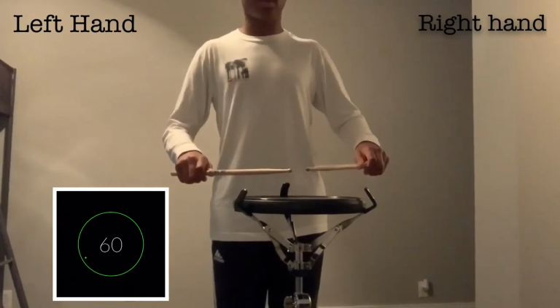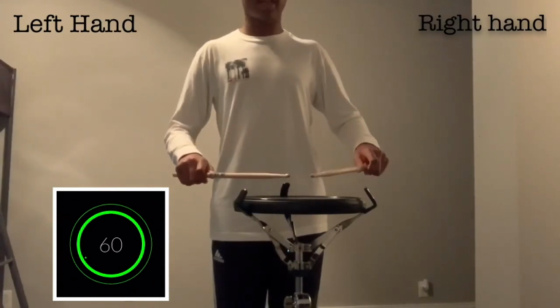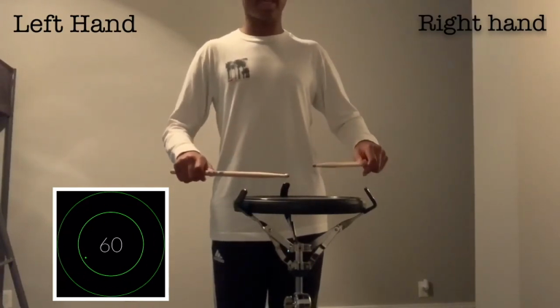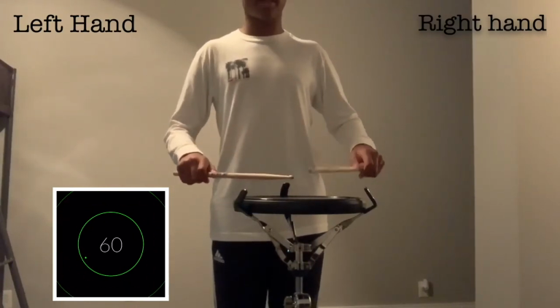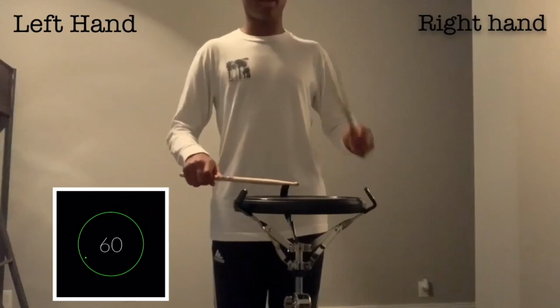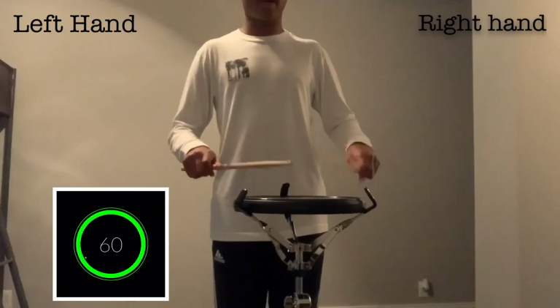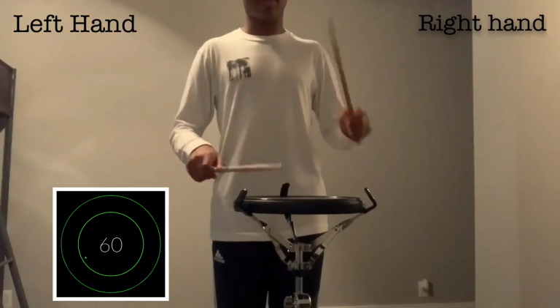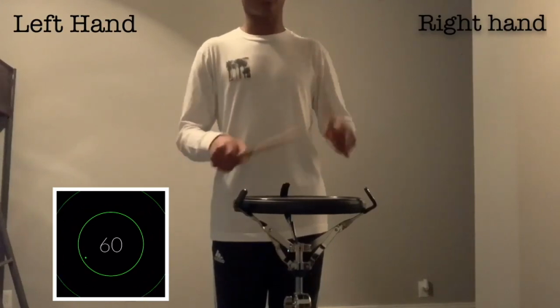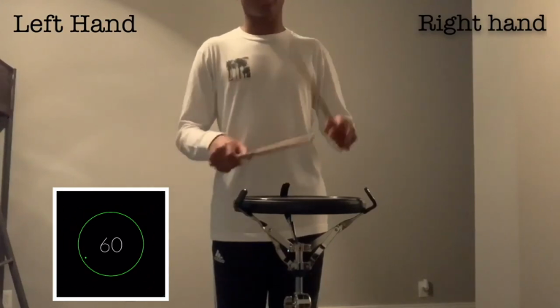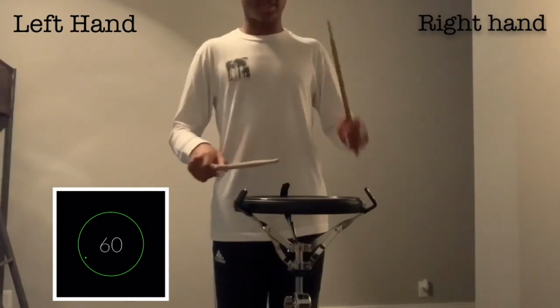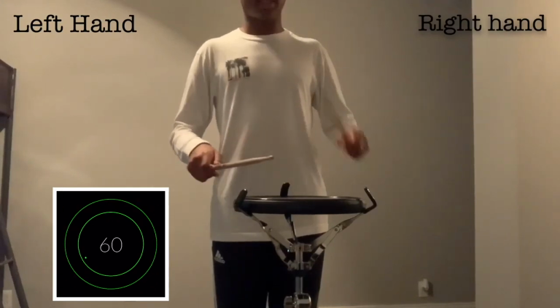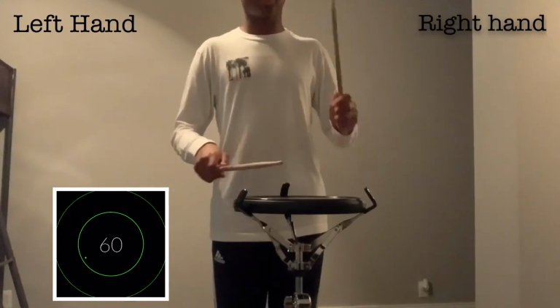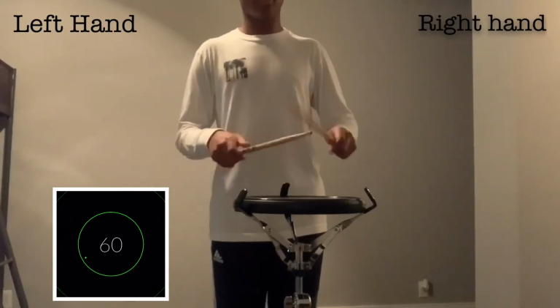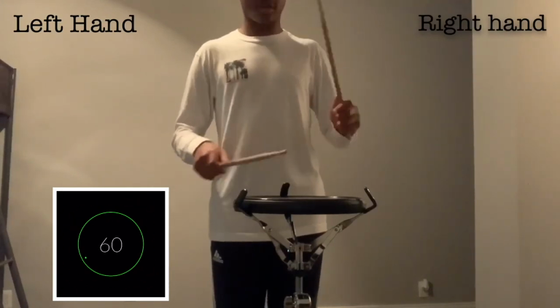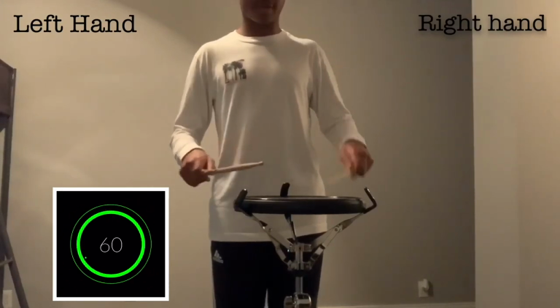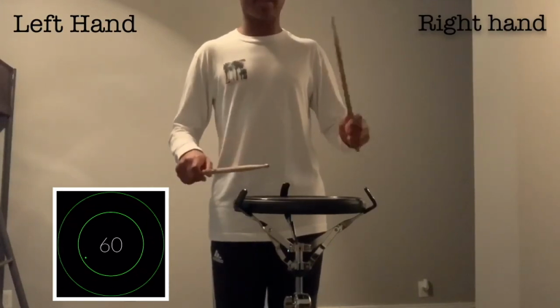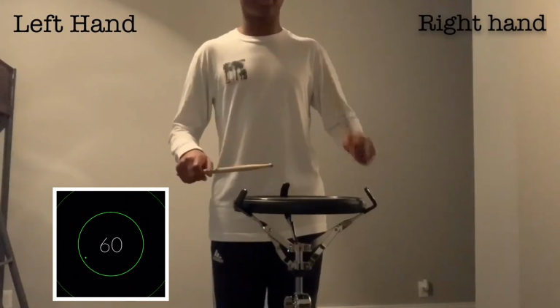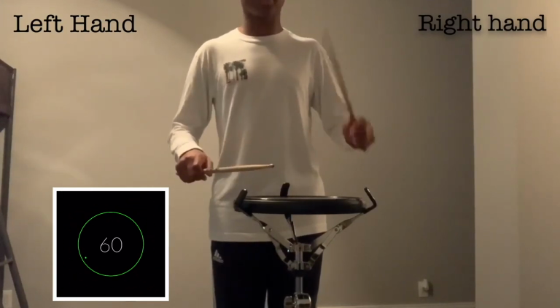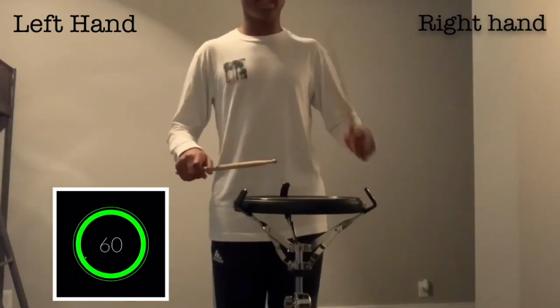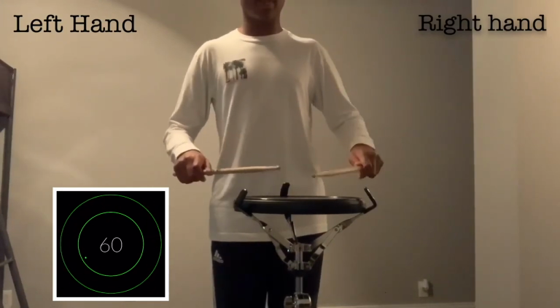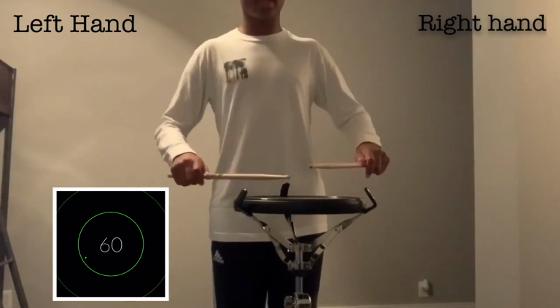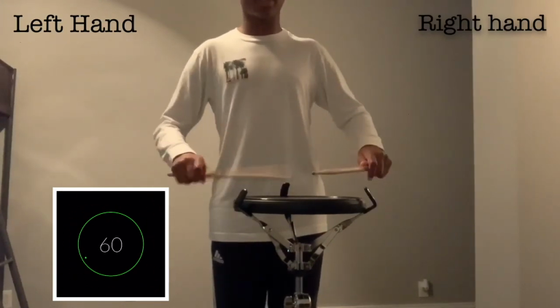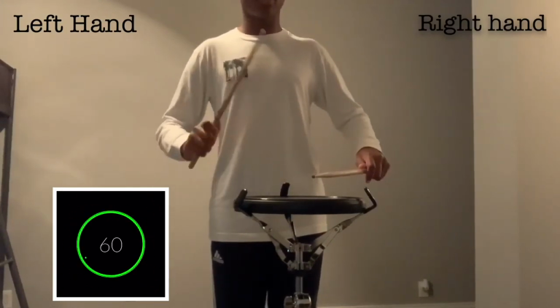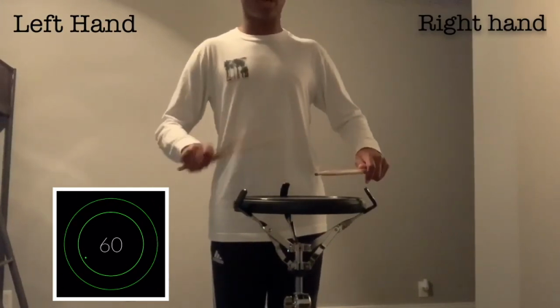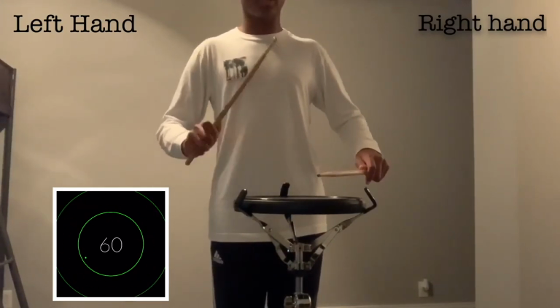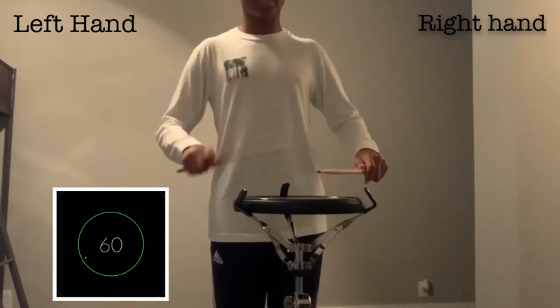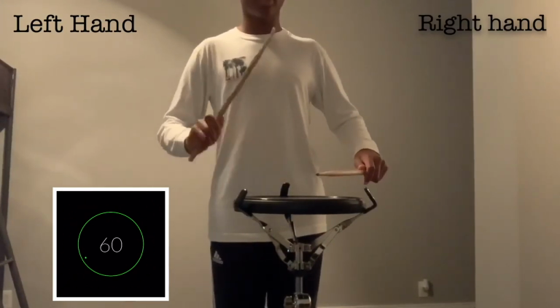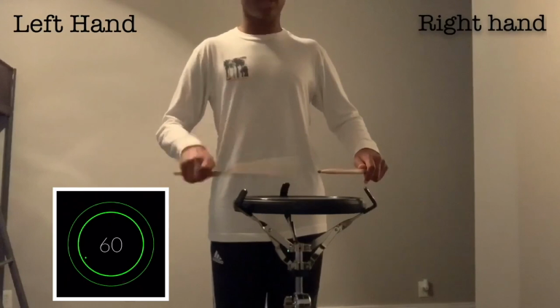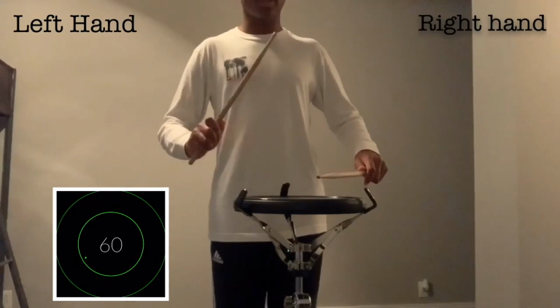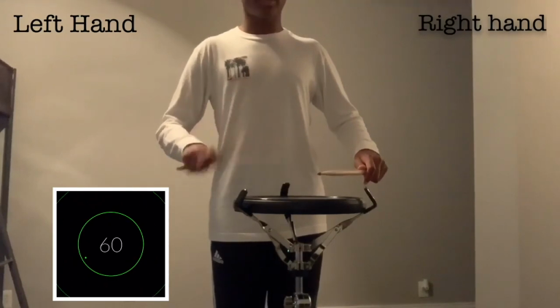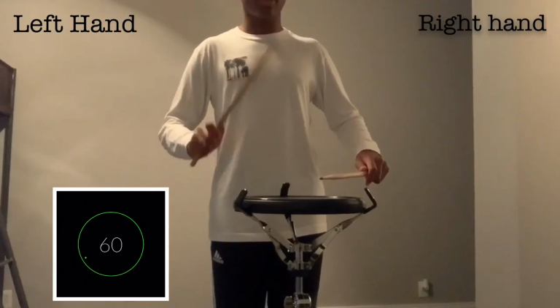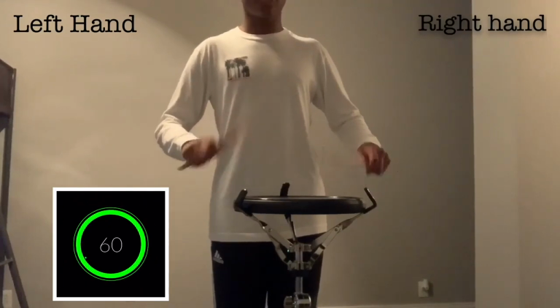Left hand demonstration with metronome: 1, te, 2, te, 3 — playing through the full four-measure exercise leading with the left hand.